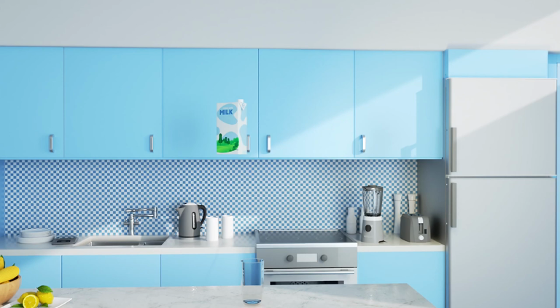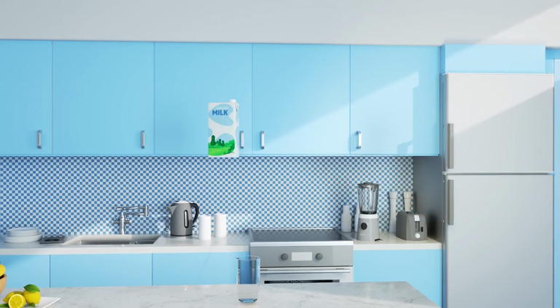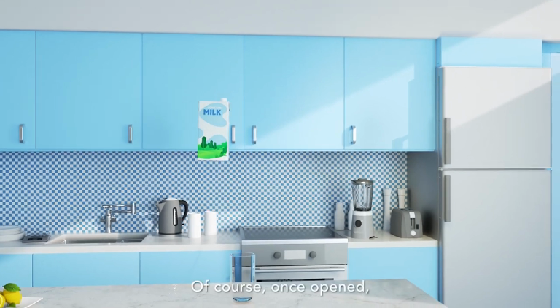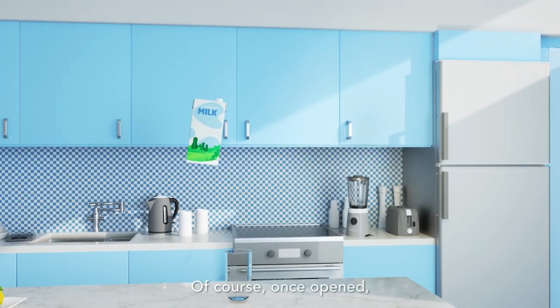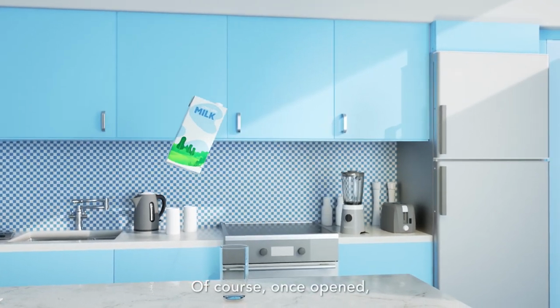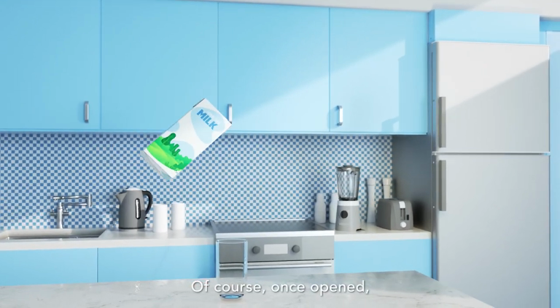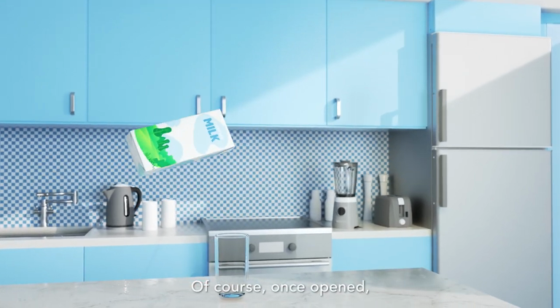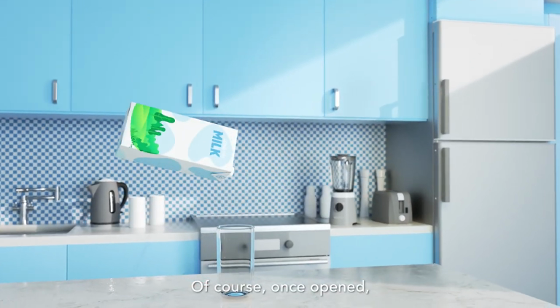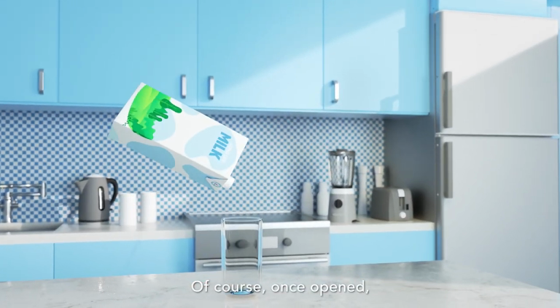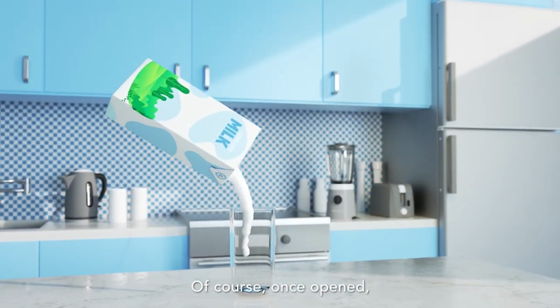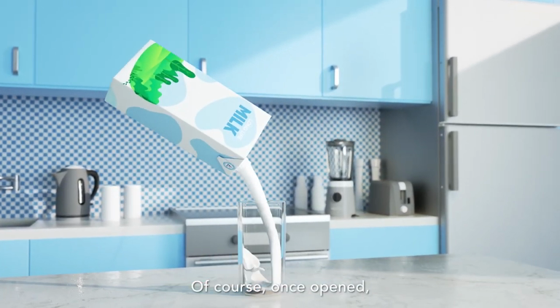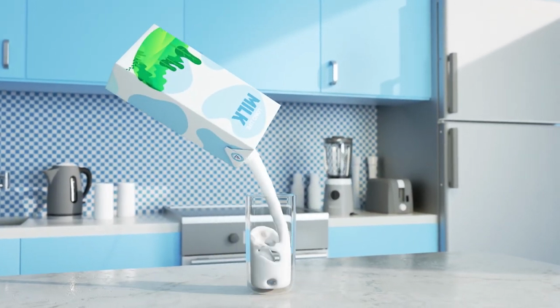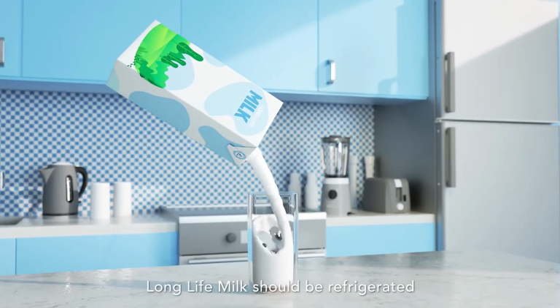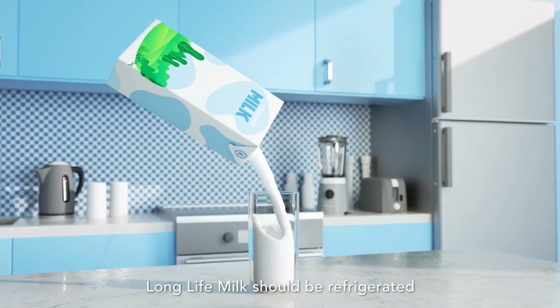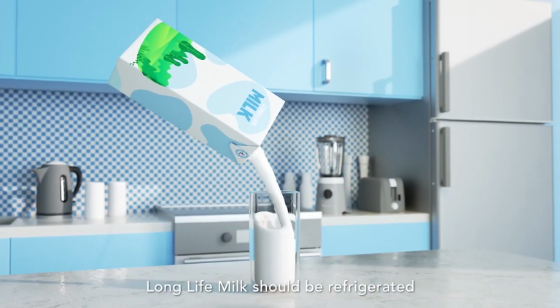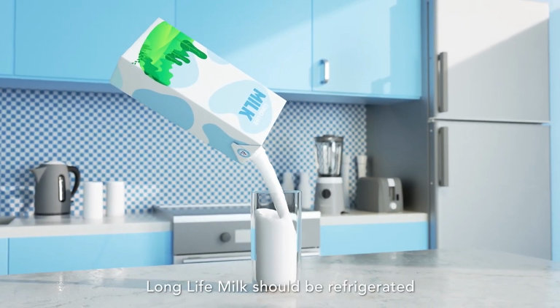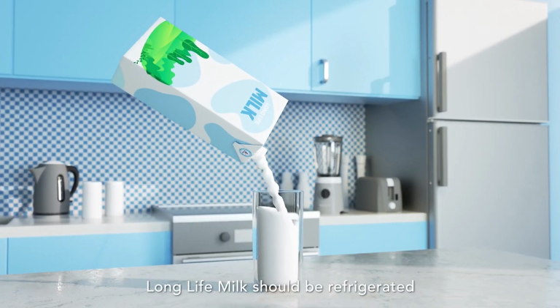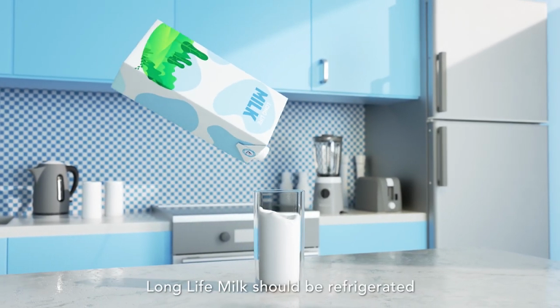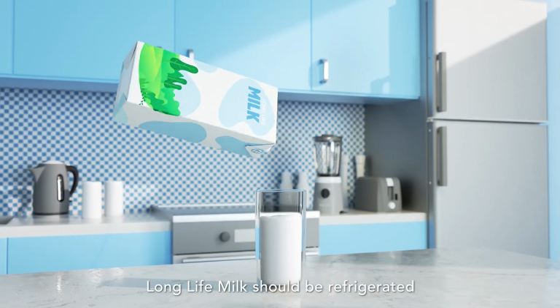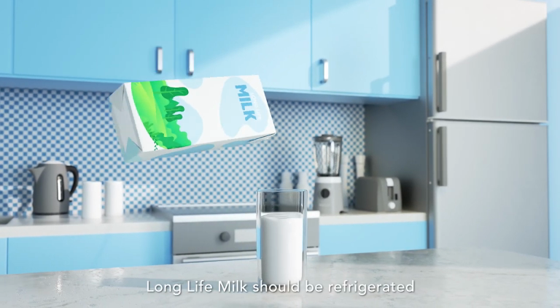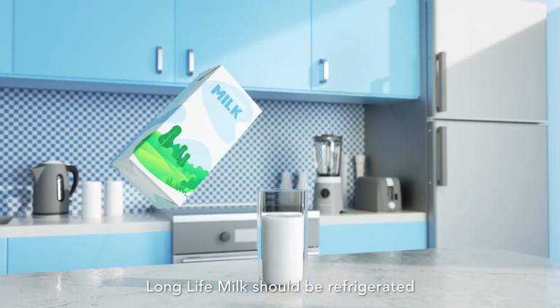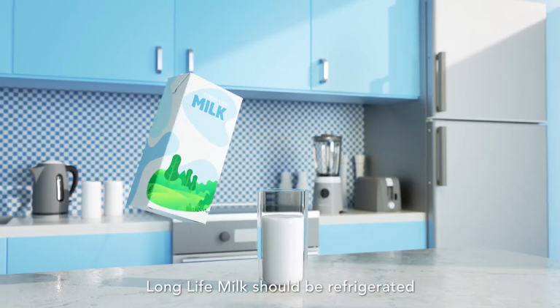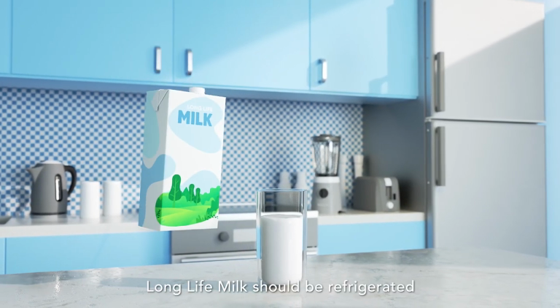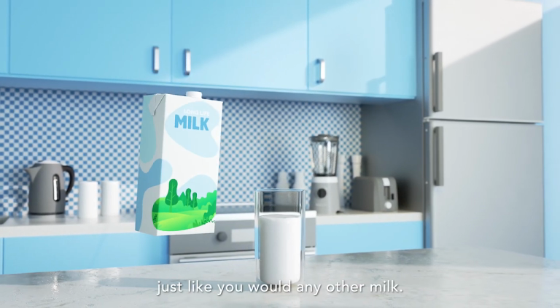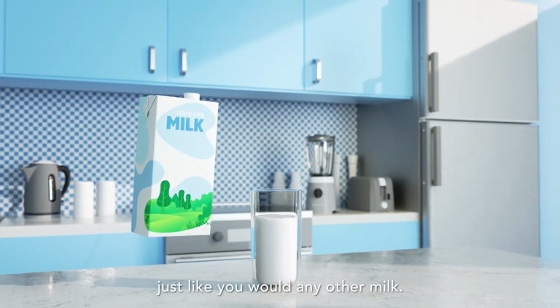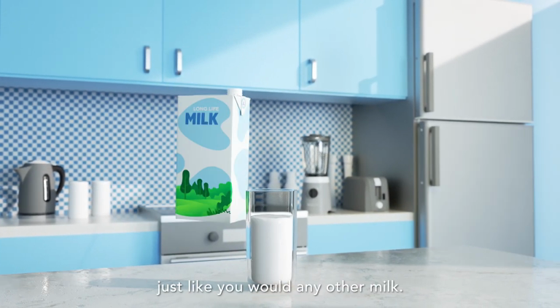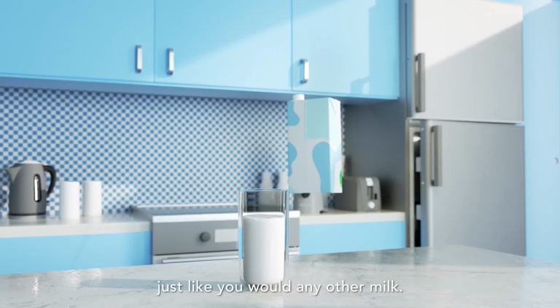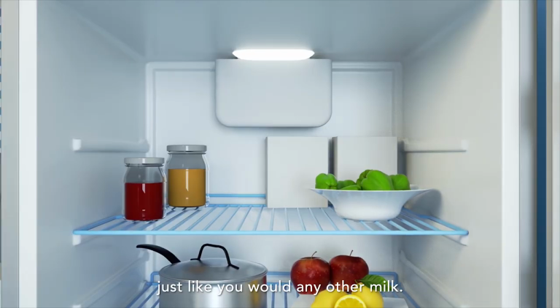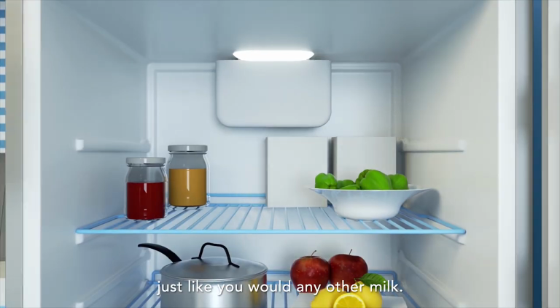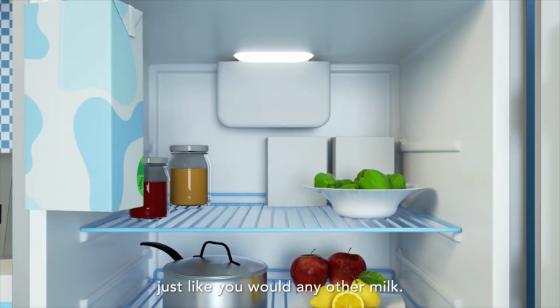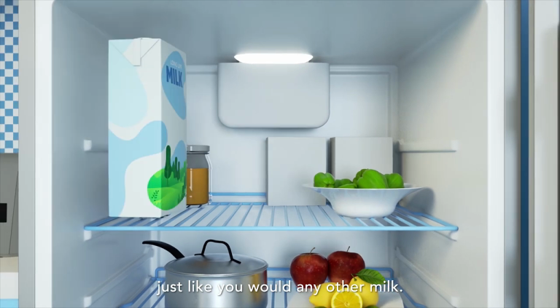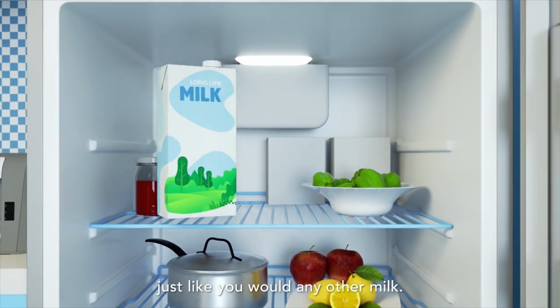Of course, once opened, Long Life Milk should be refrigerated just like you would any other milk.